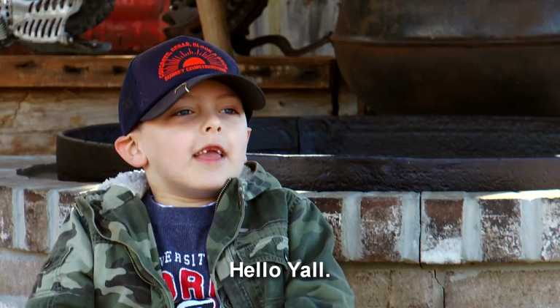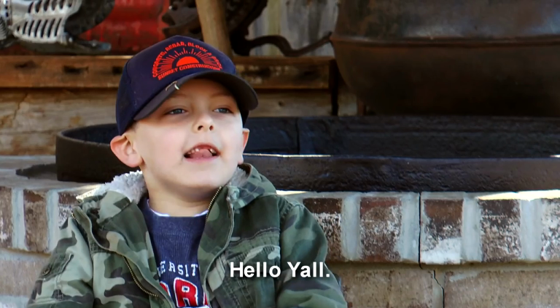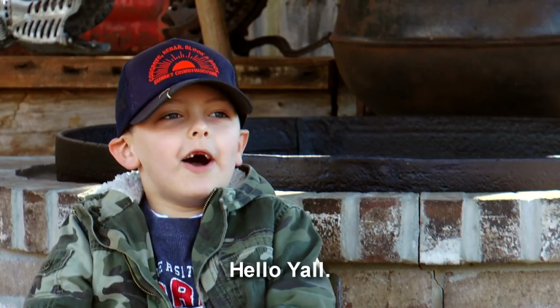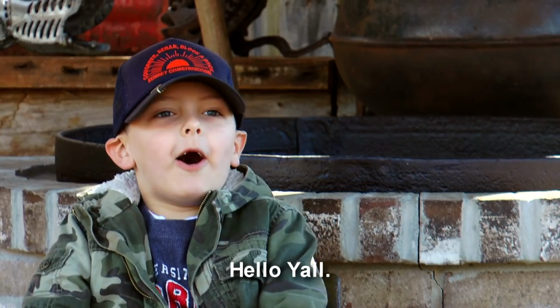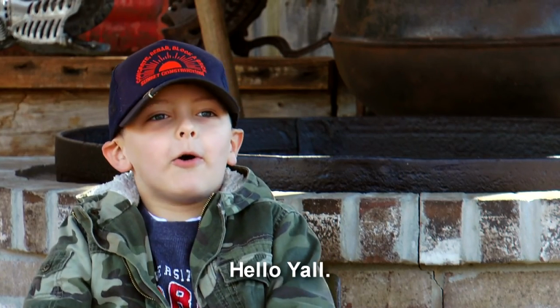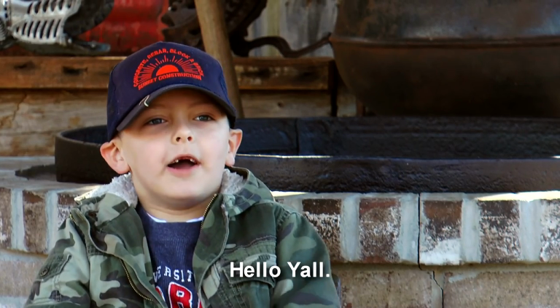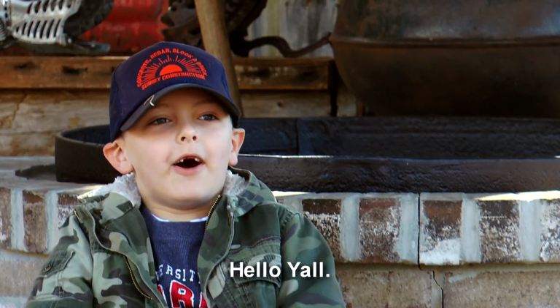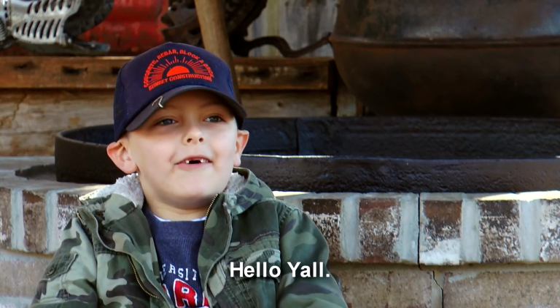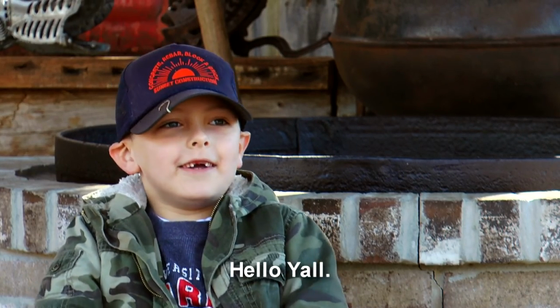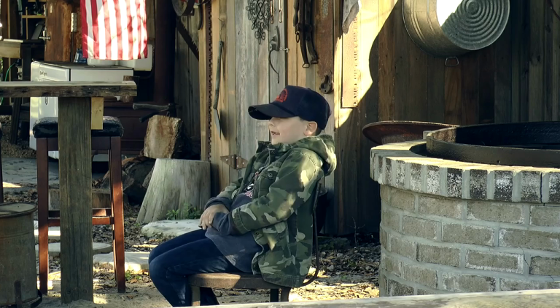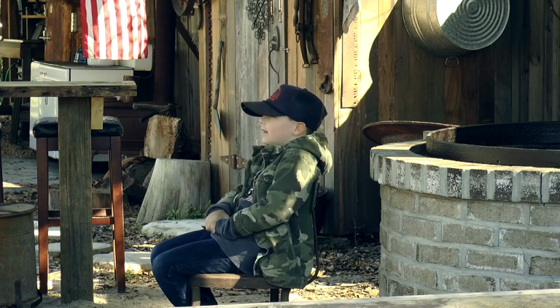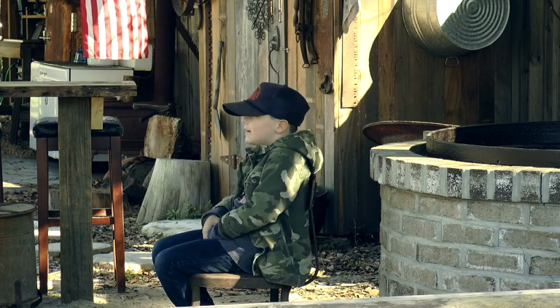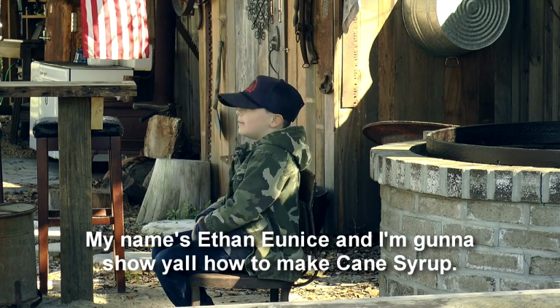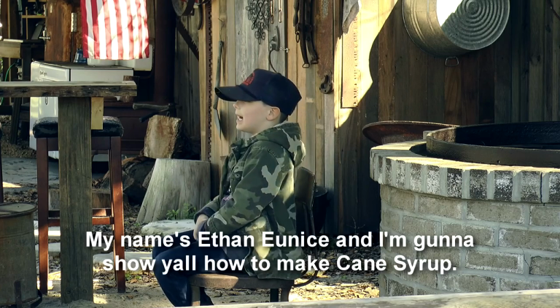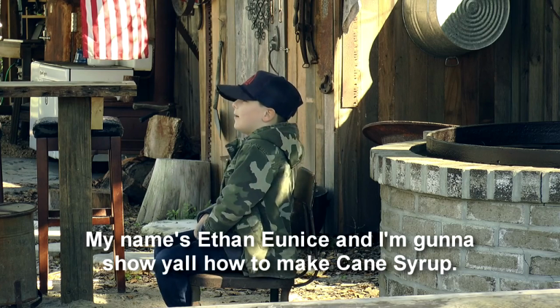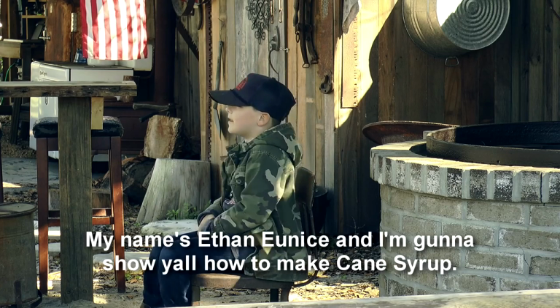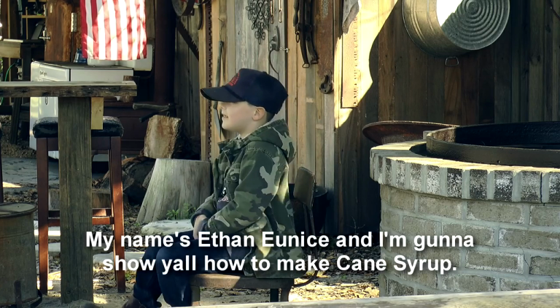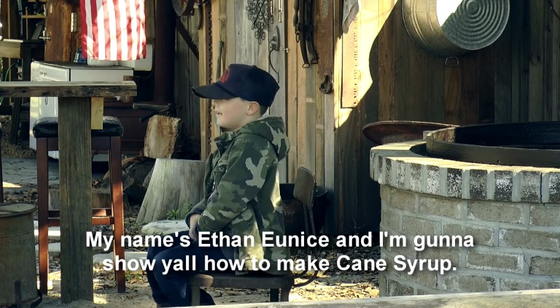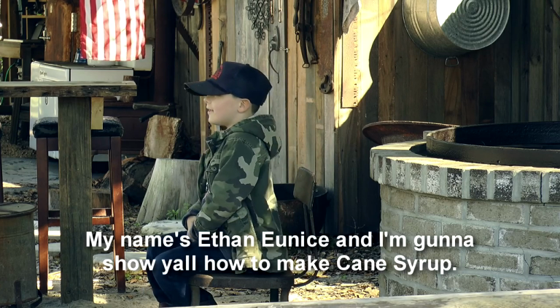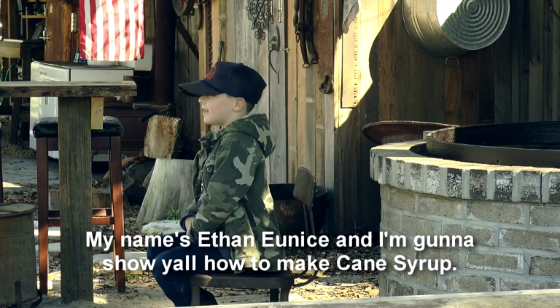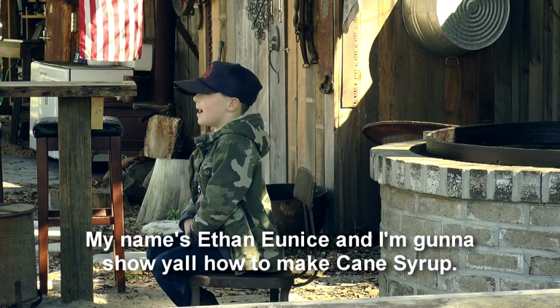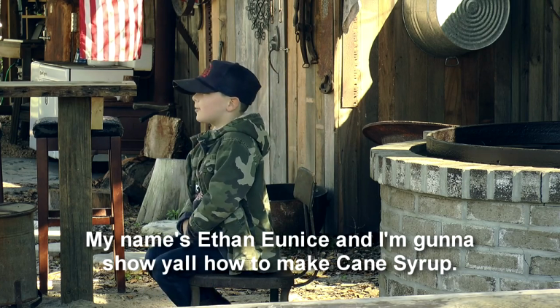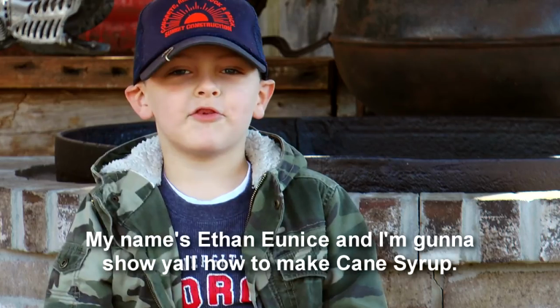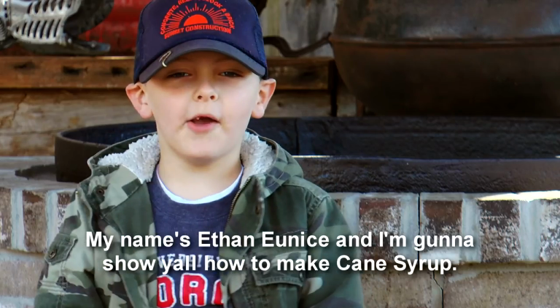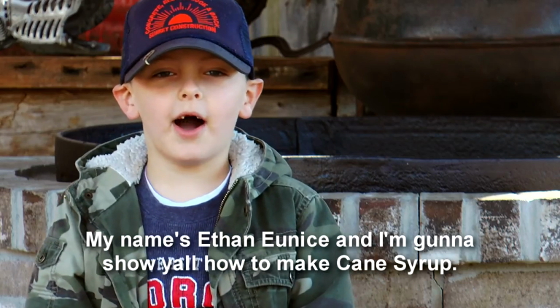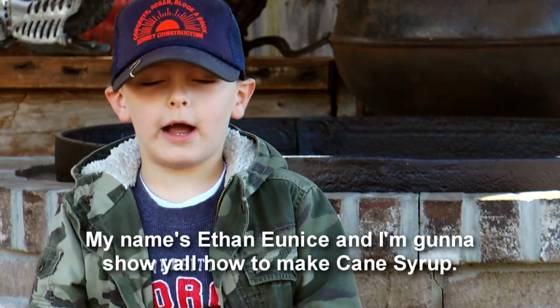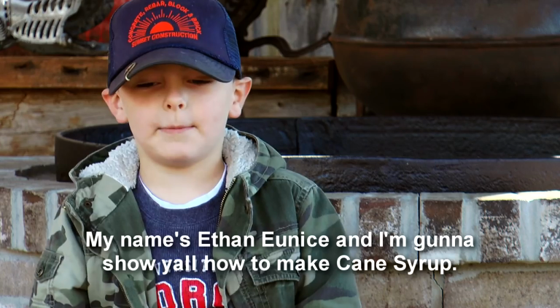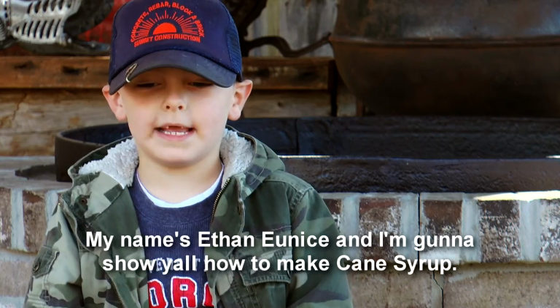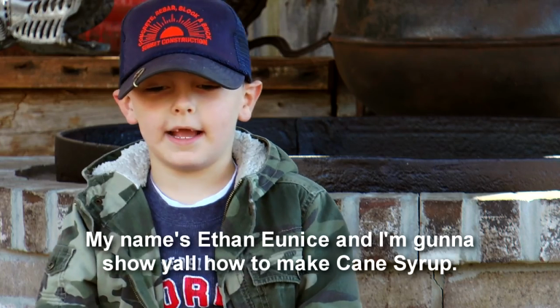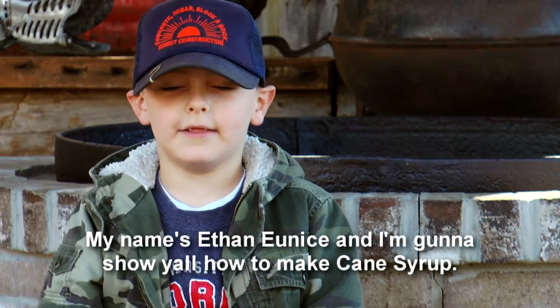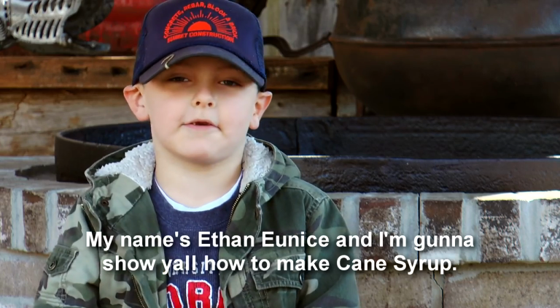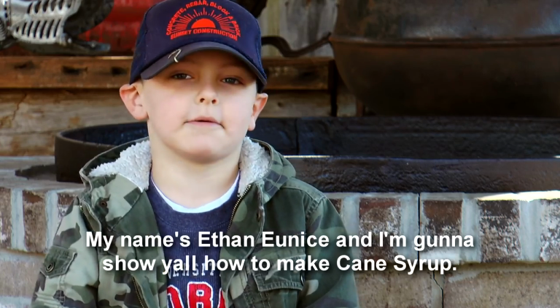Hello, y'all. My name is Ethan Guinness, and I'm going to show y'all how to make cane syrup.